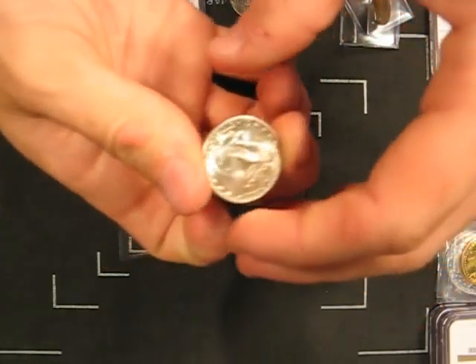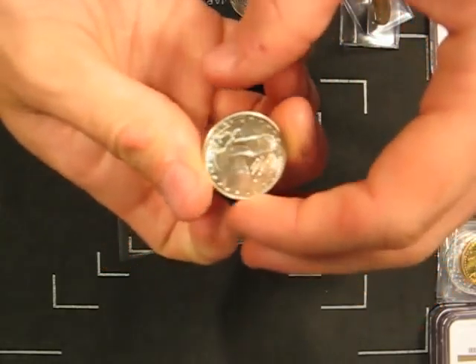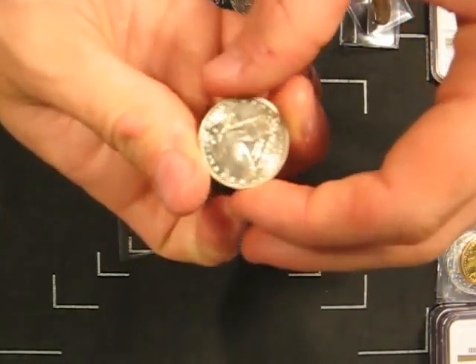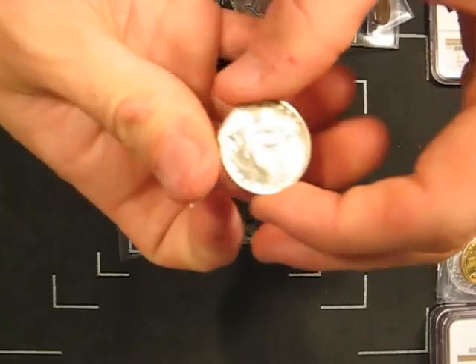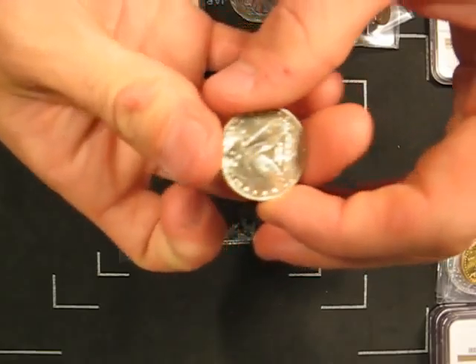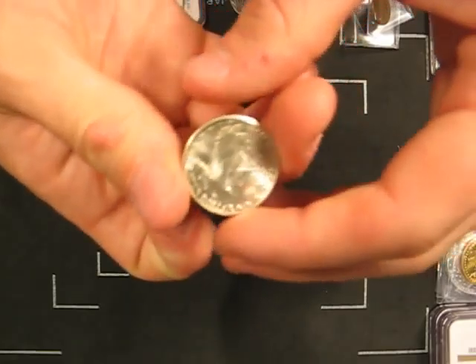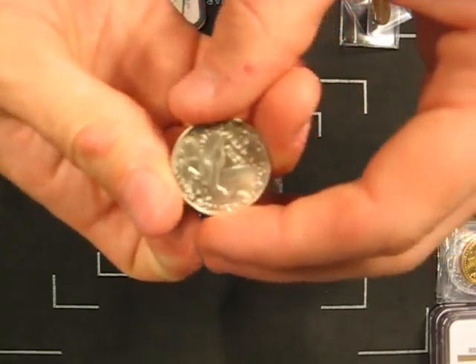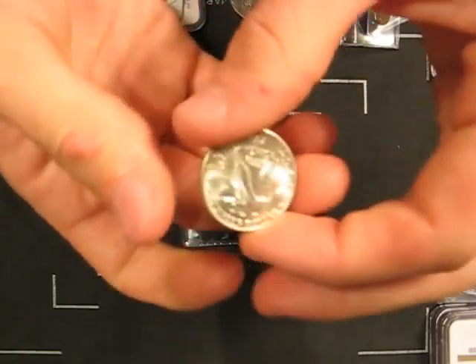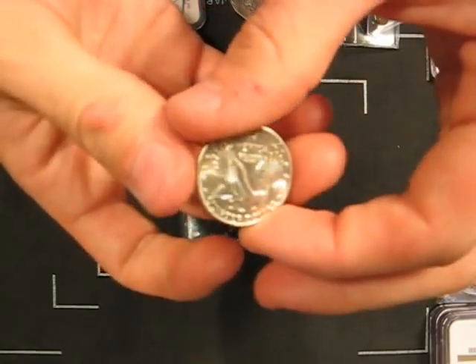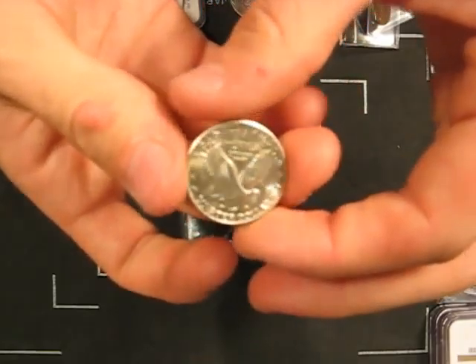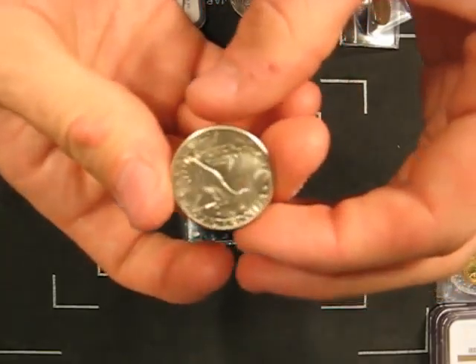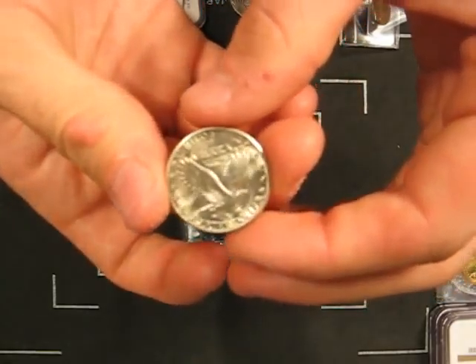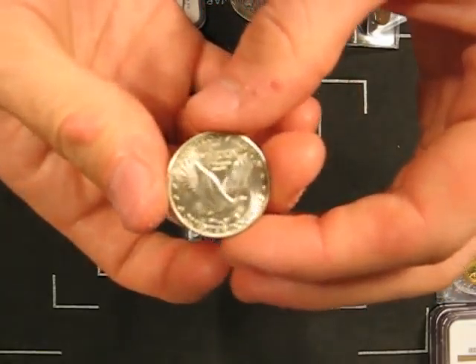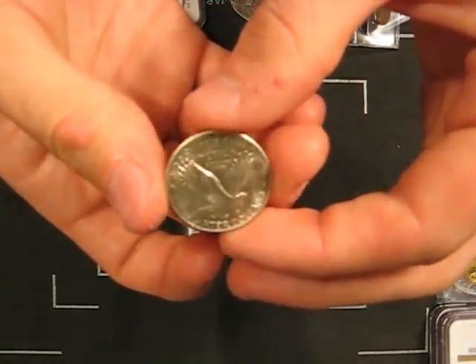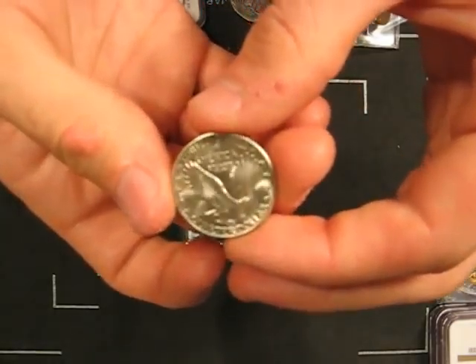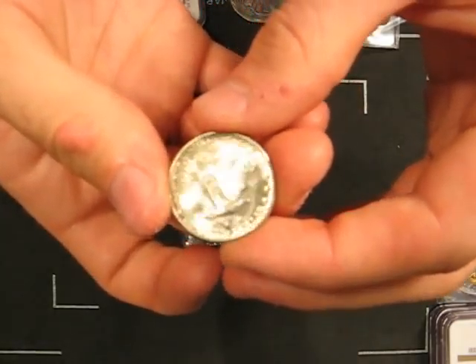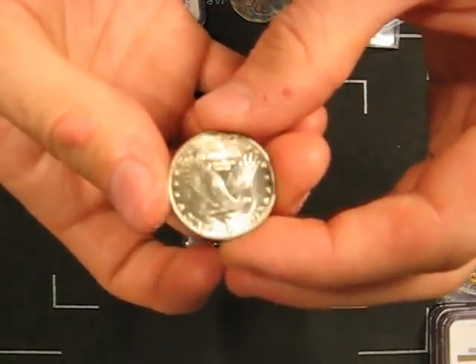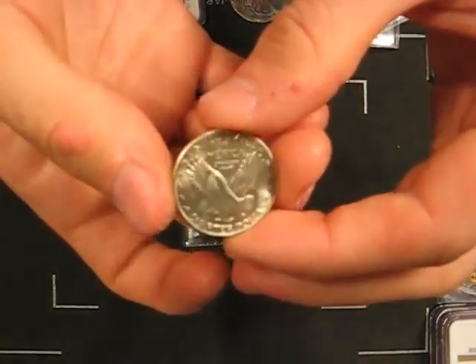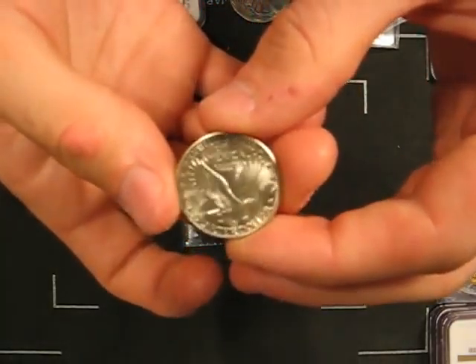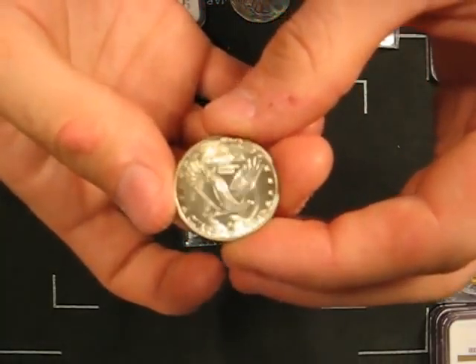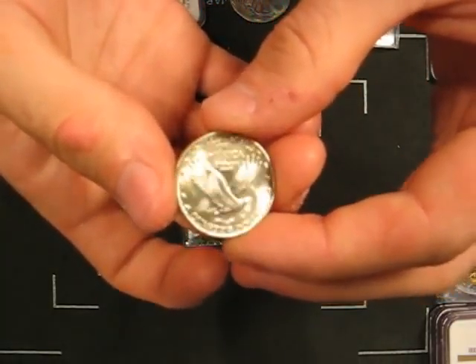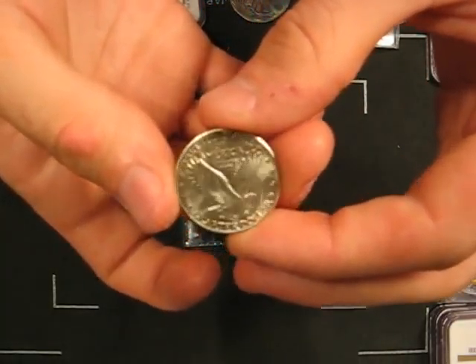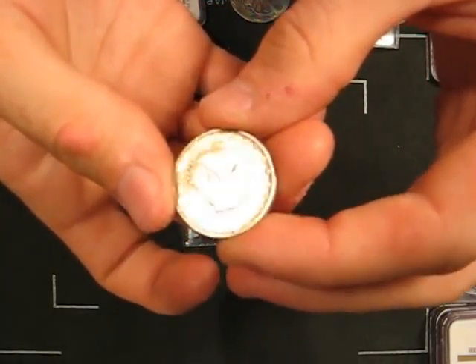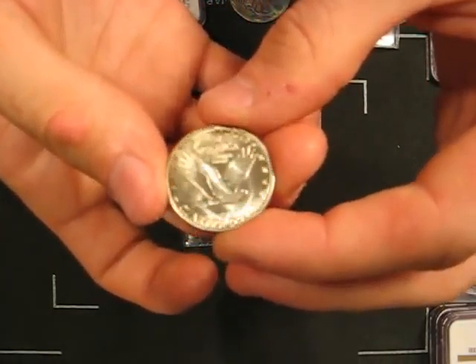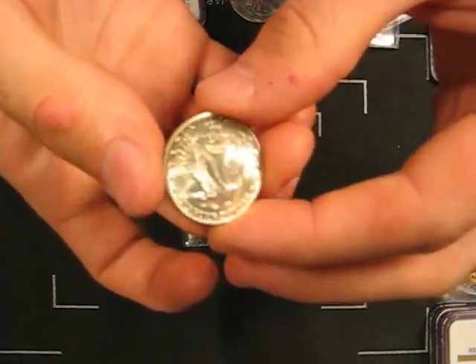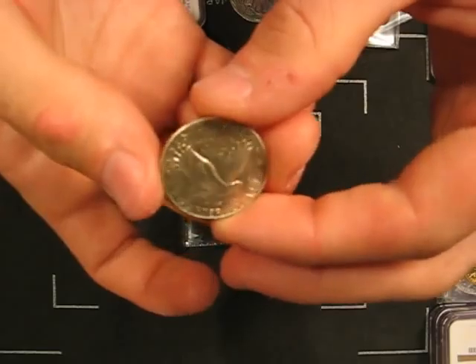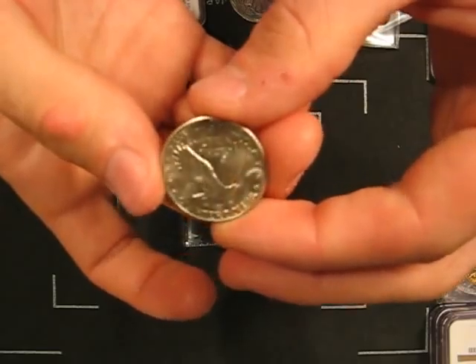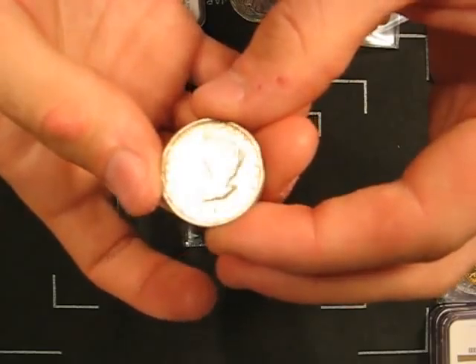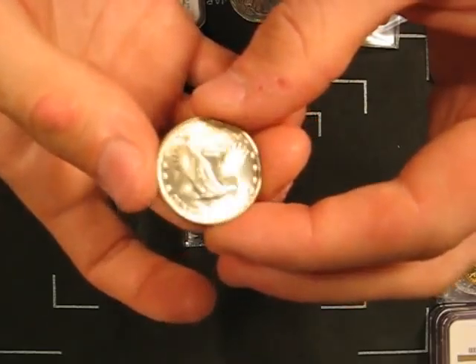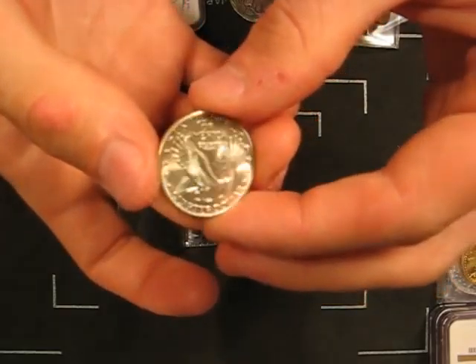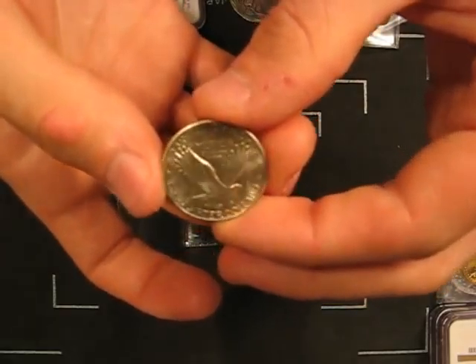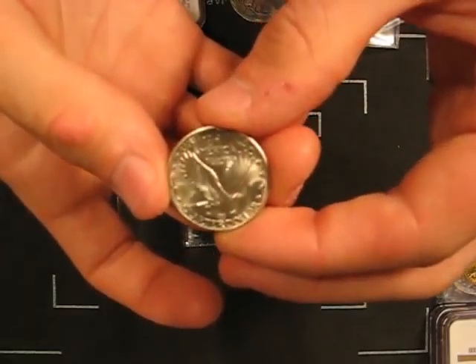Probably an MS64, MS65, on the line between a full head and not full head.